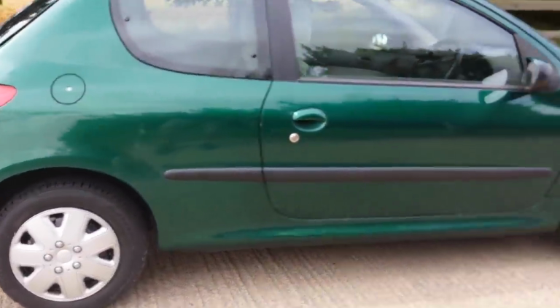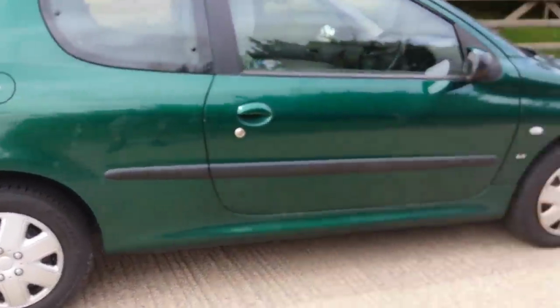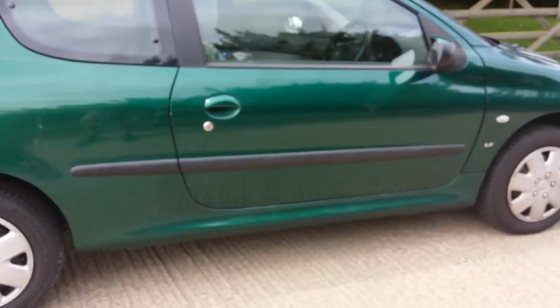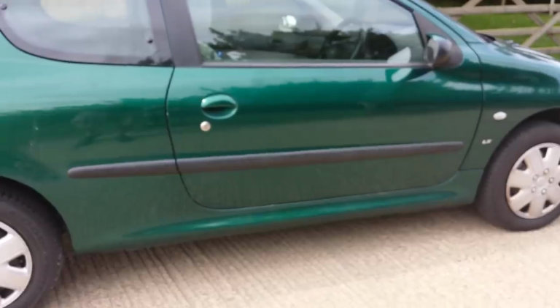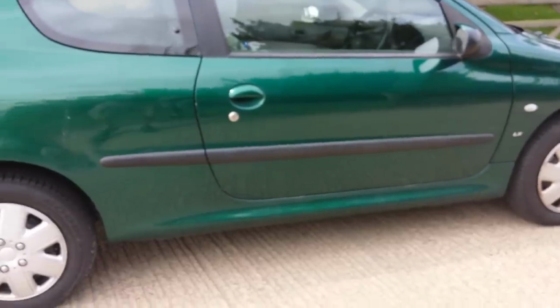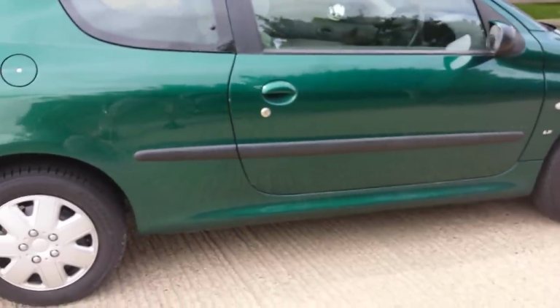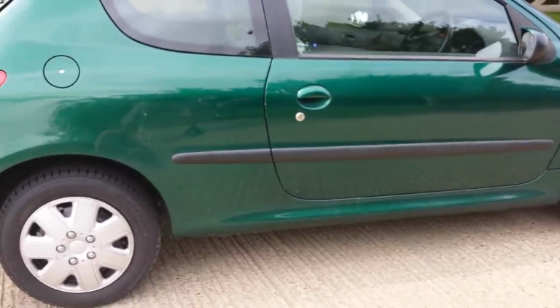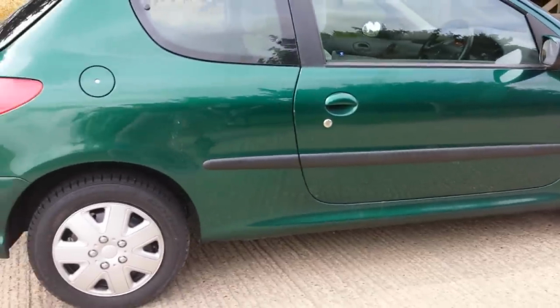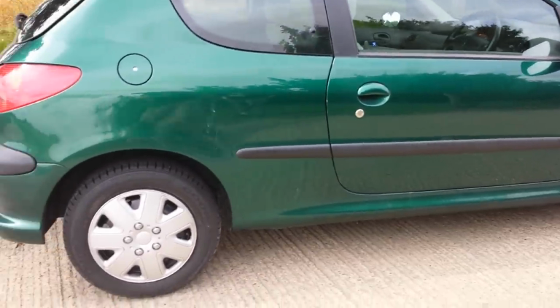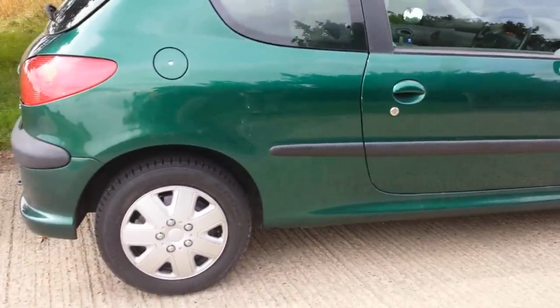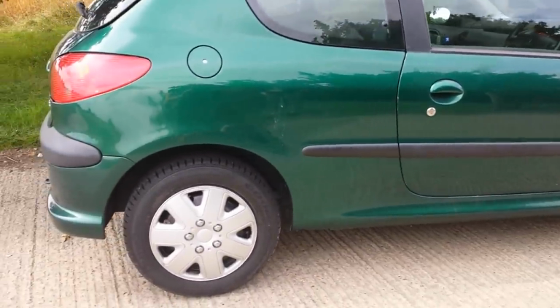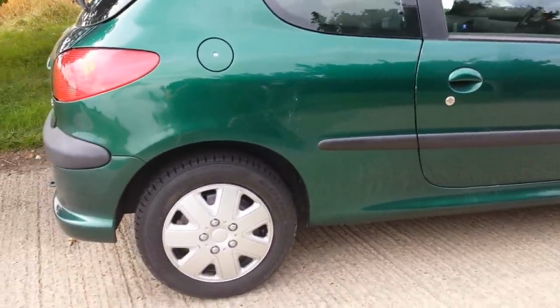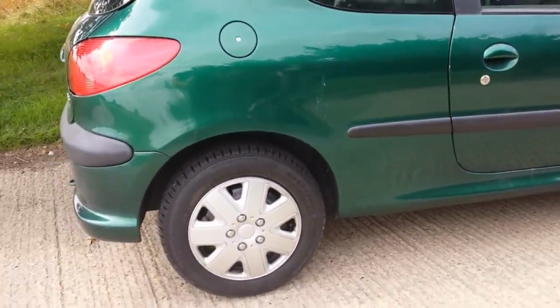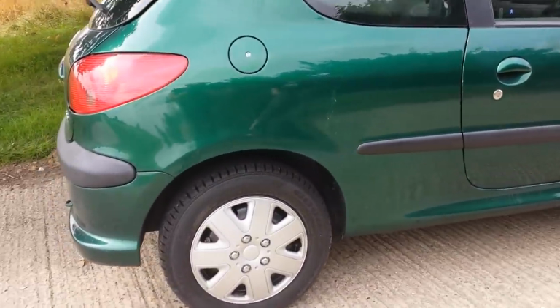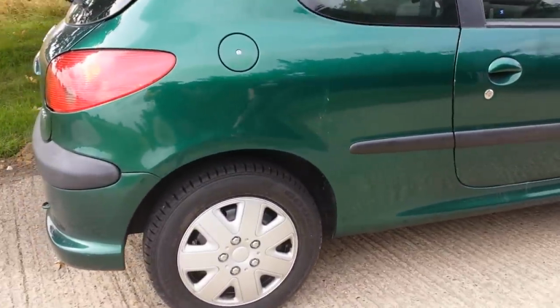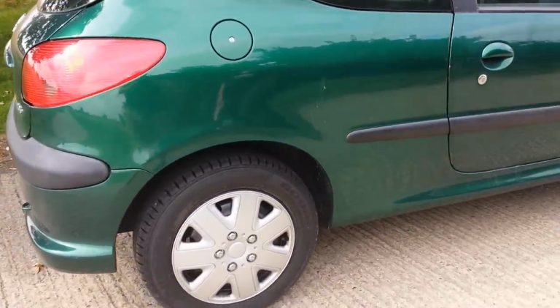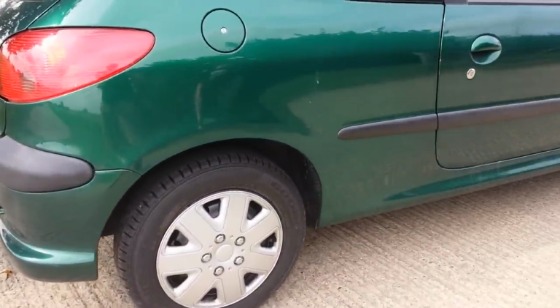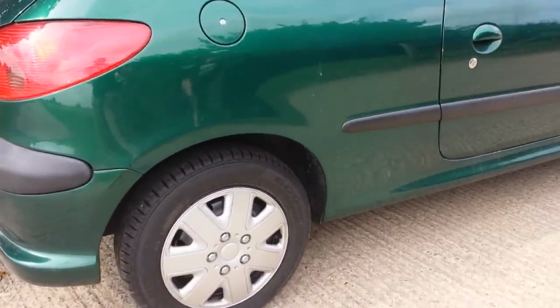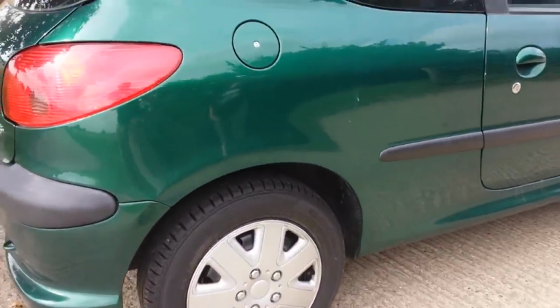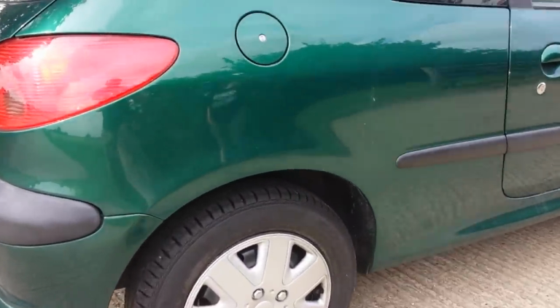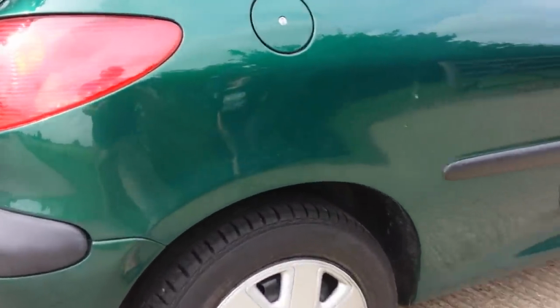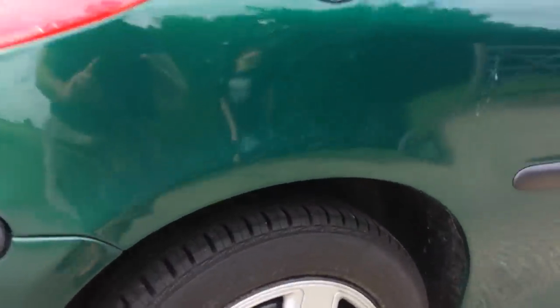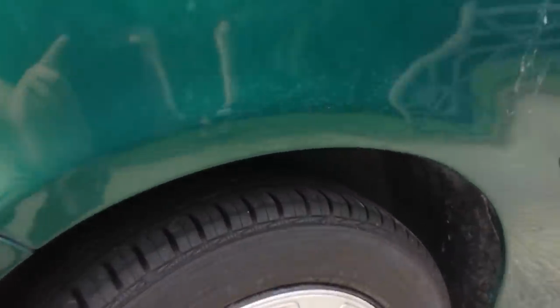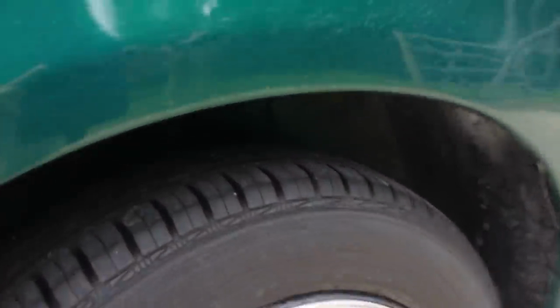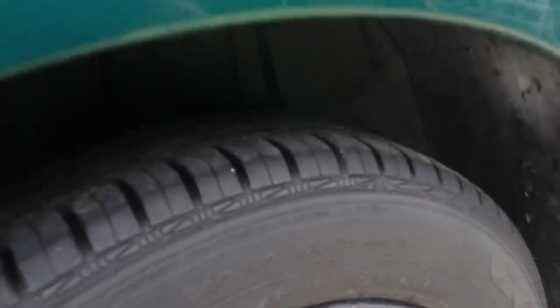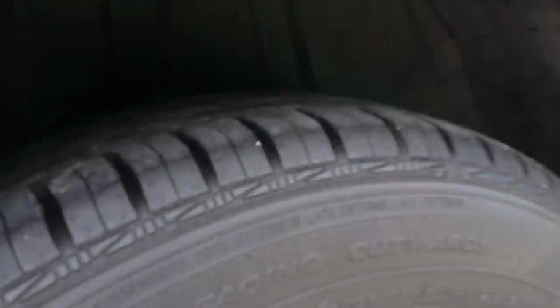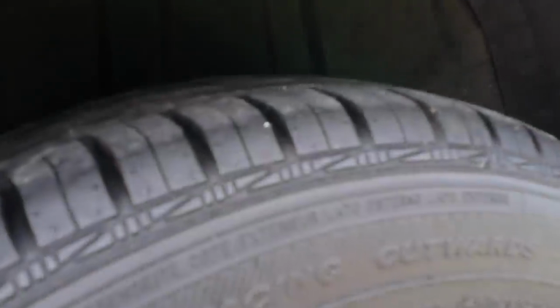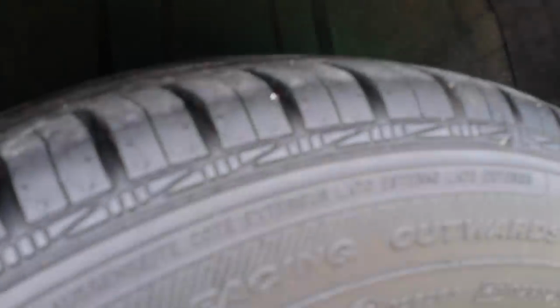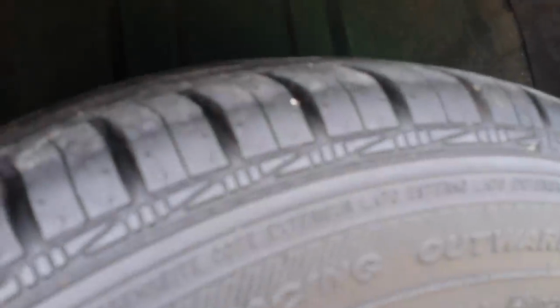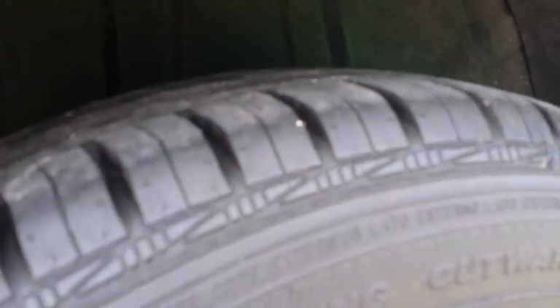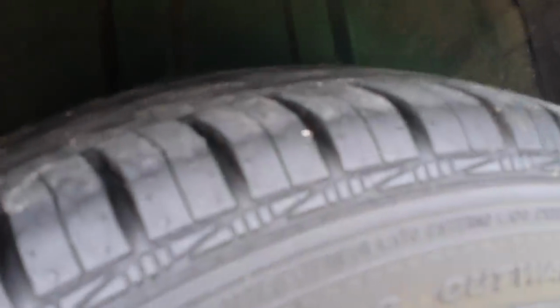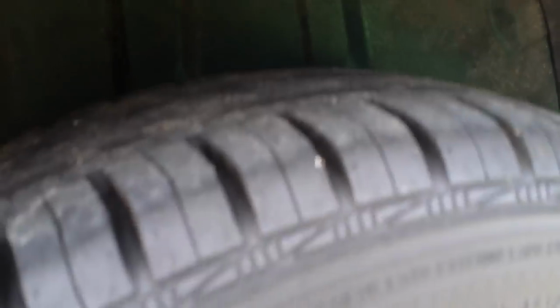Four newer Goodyear tires. Great tread — look at the tread on that.